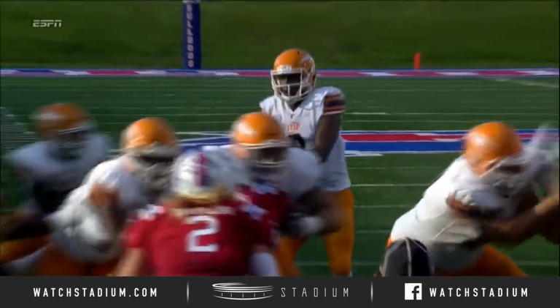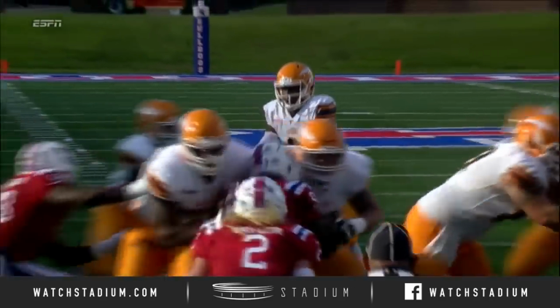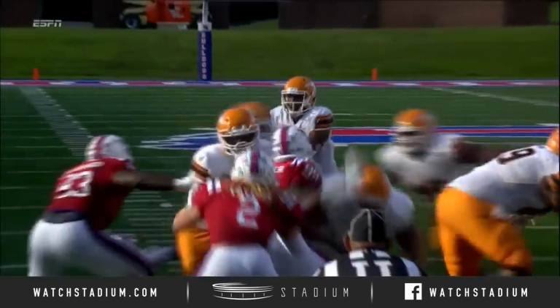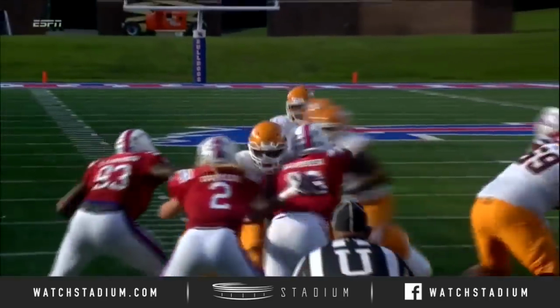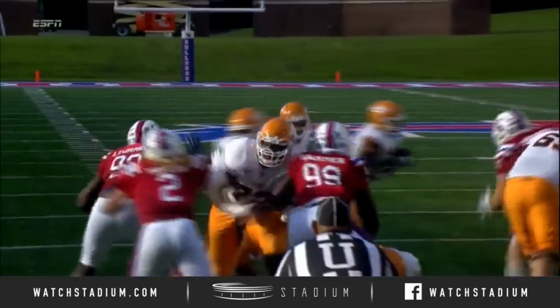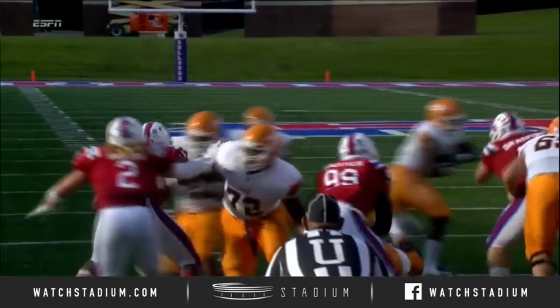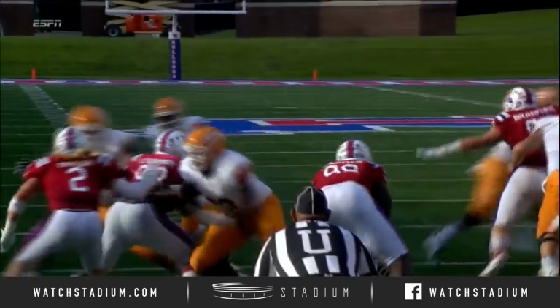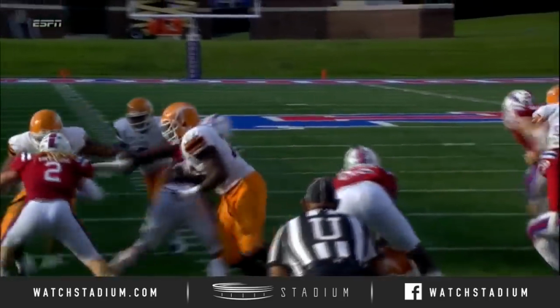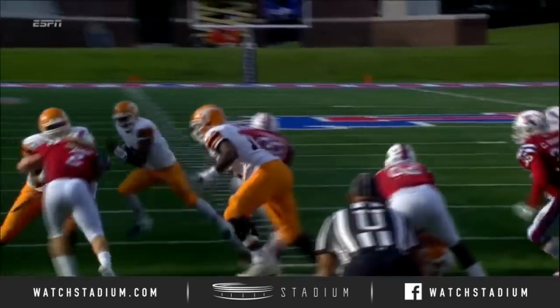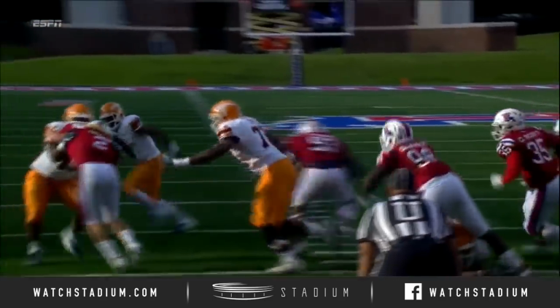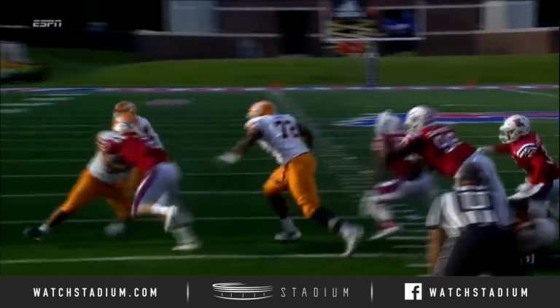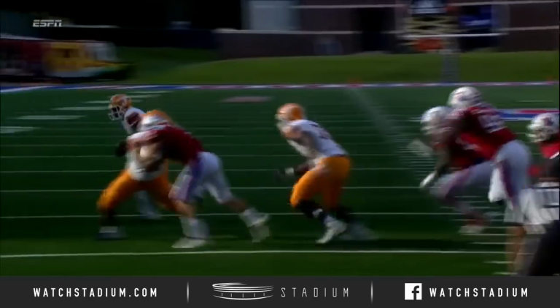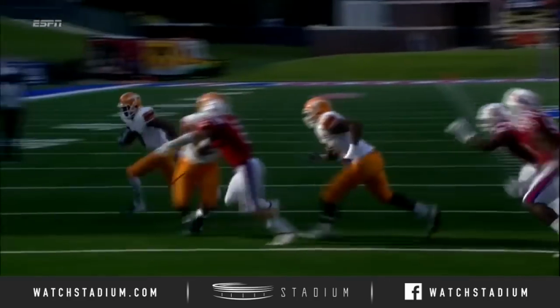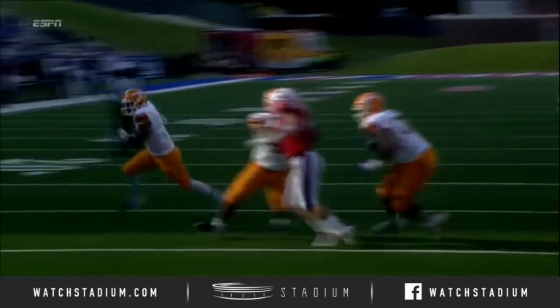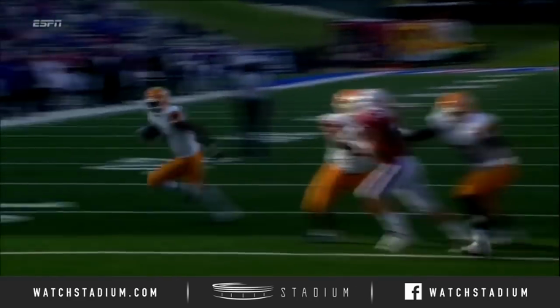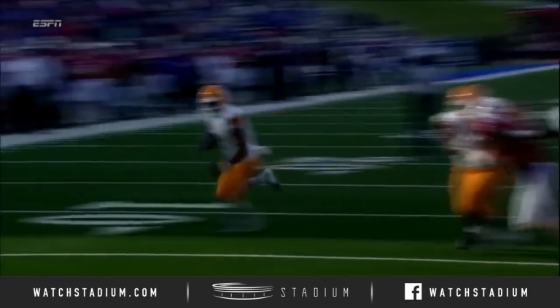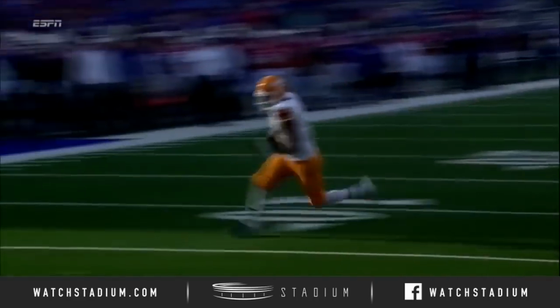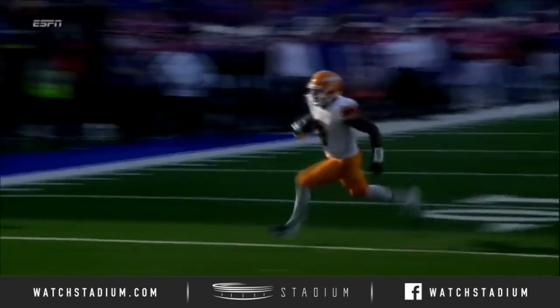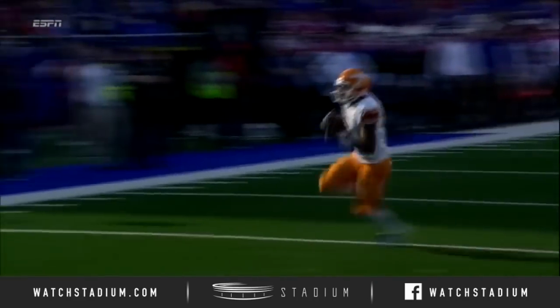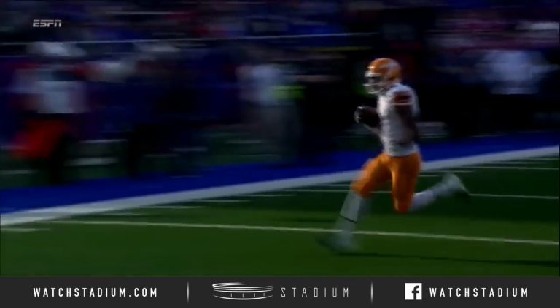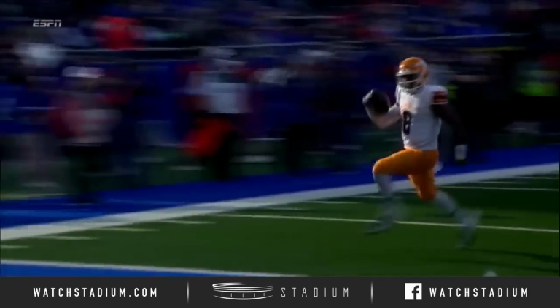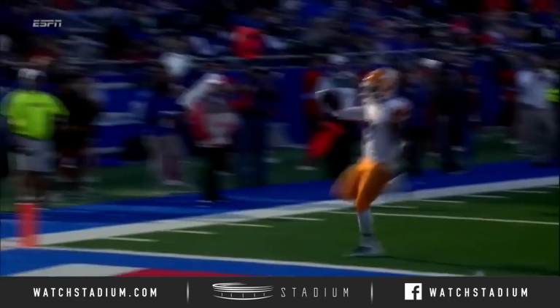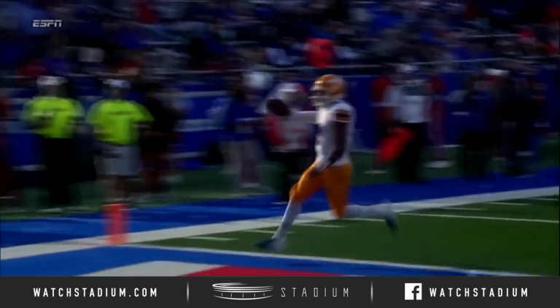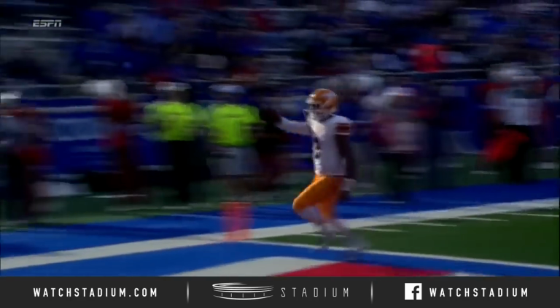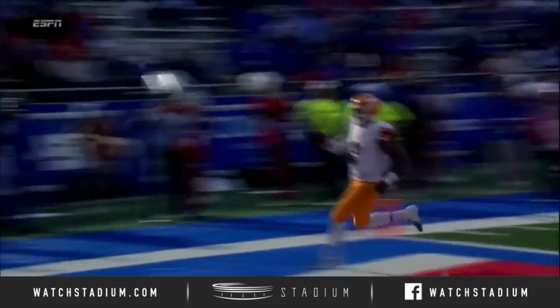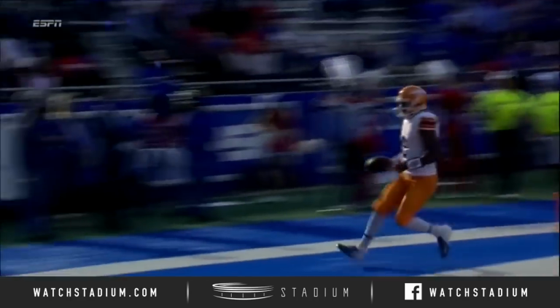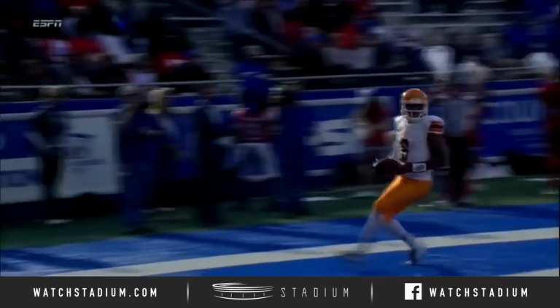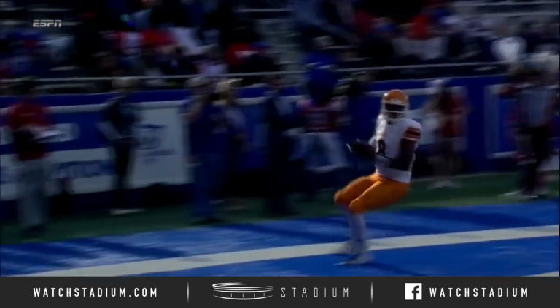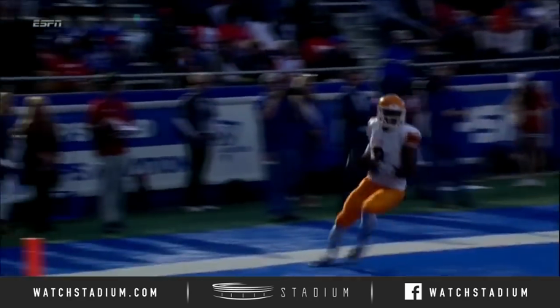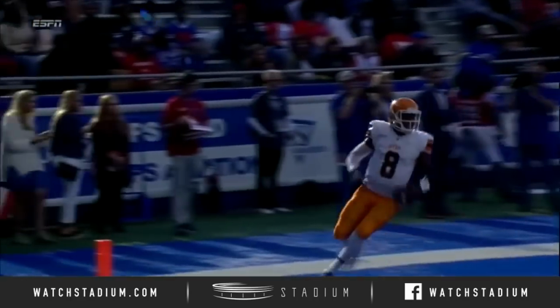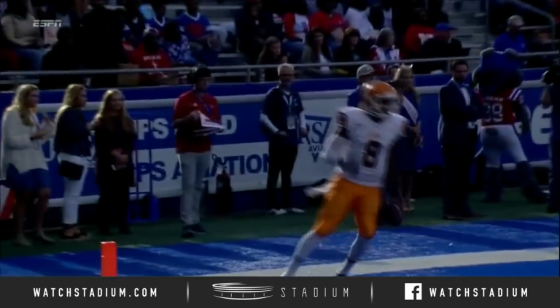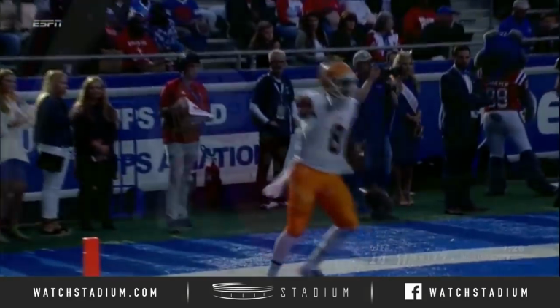You can bet Louisiana Tech's gonna get on the sidelines, draw this thing up, and say, 'Hey, we have to get somebody.'